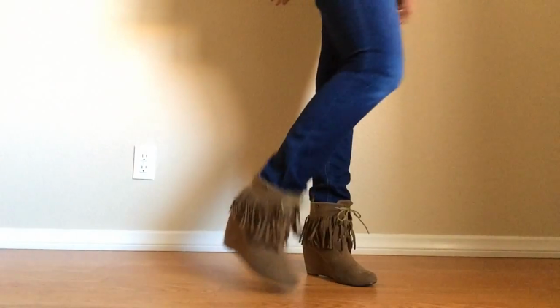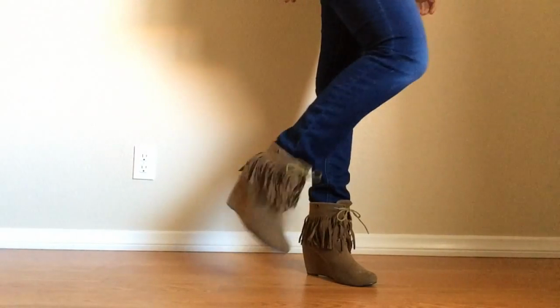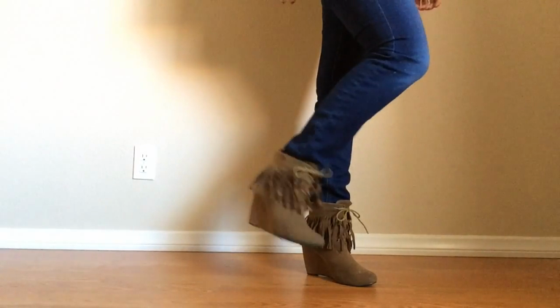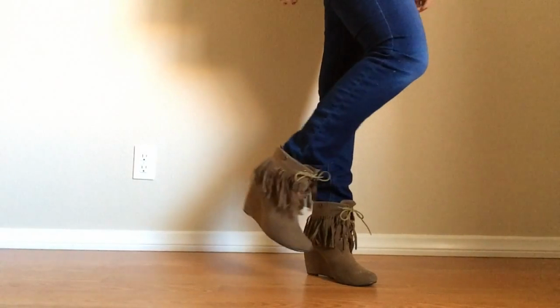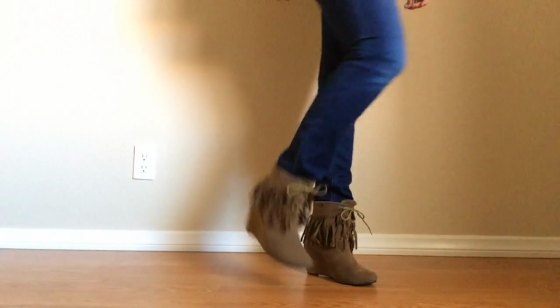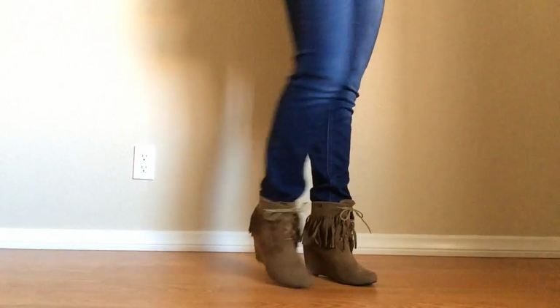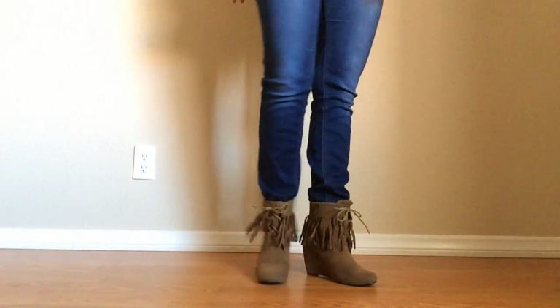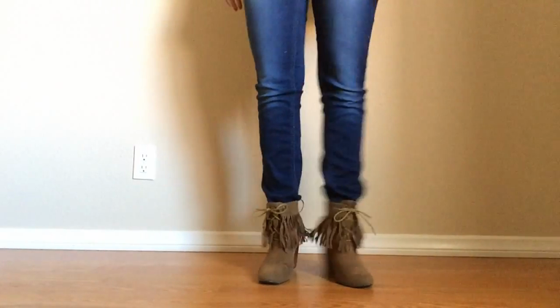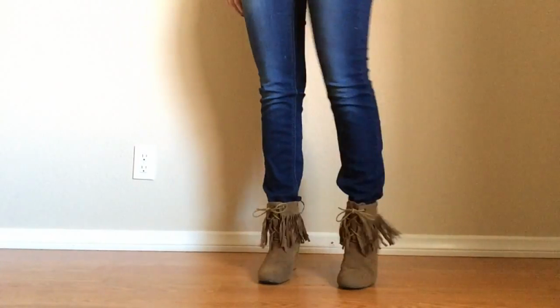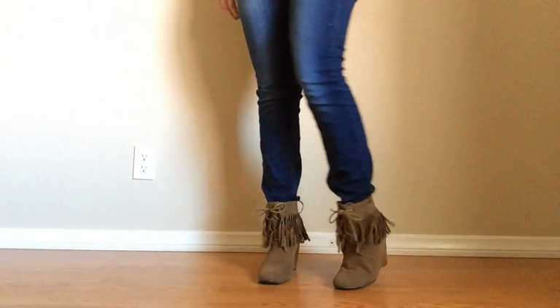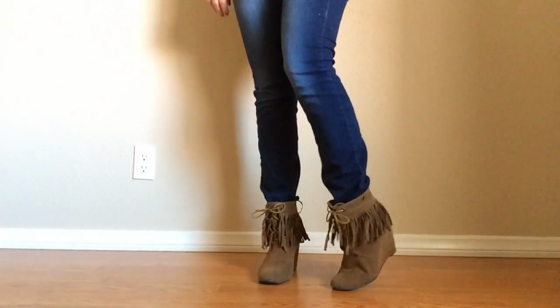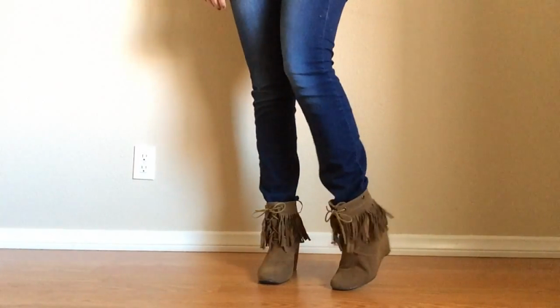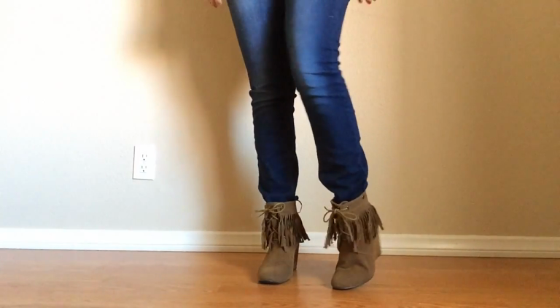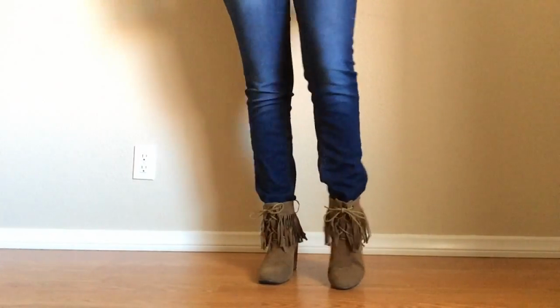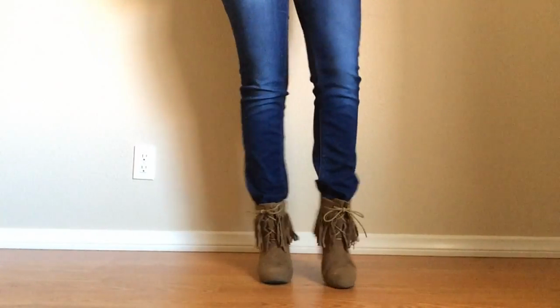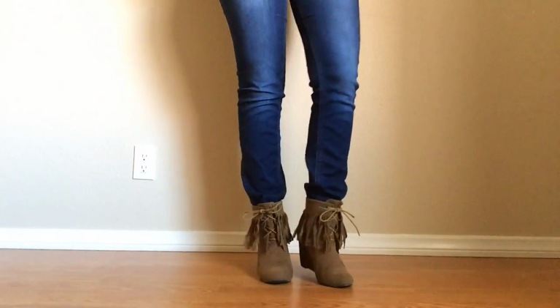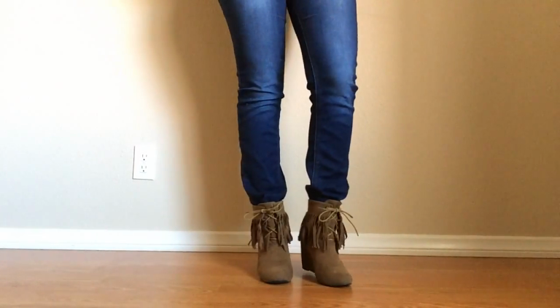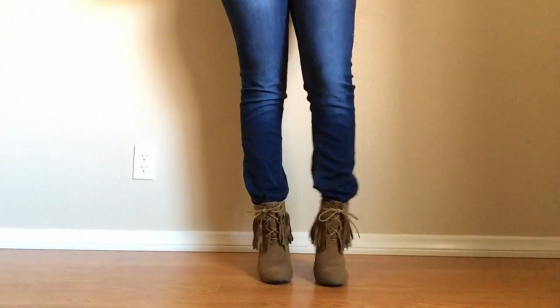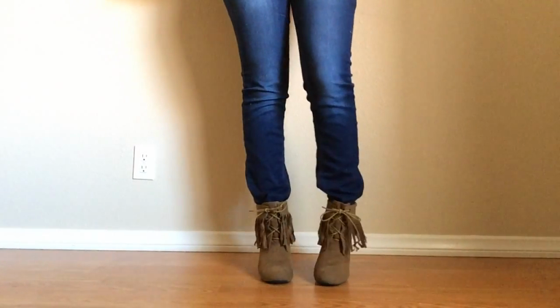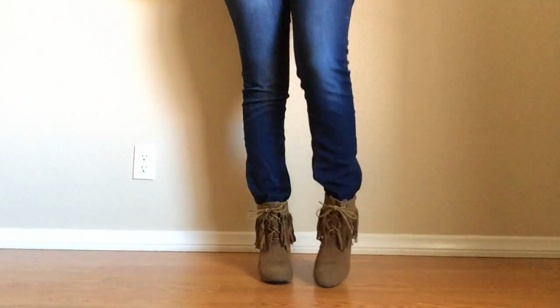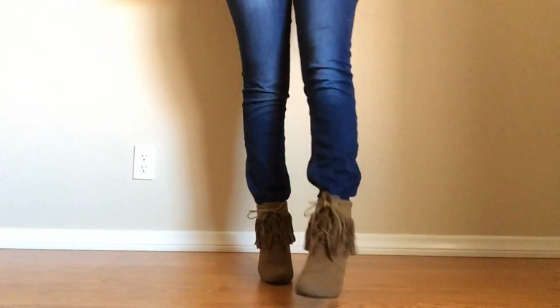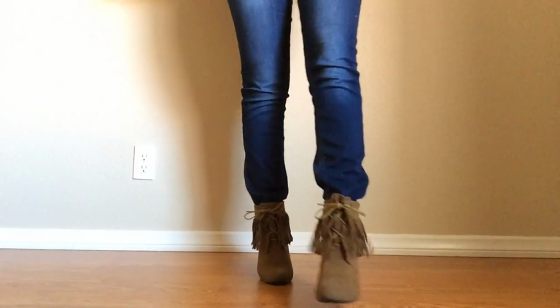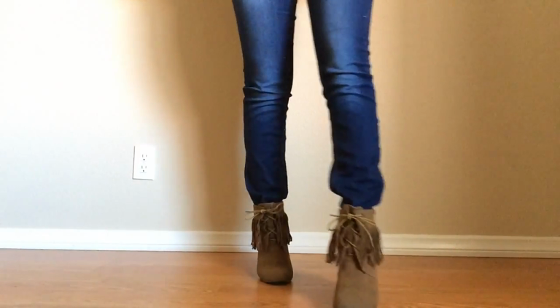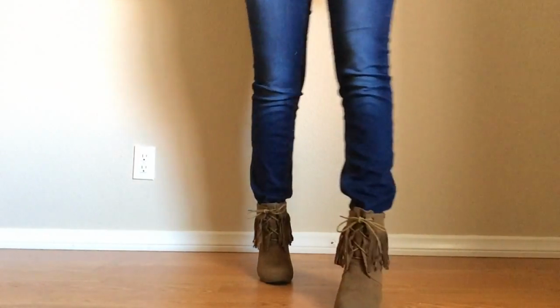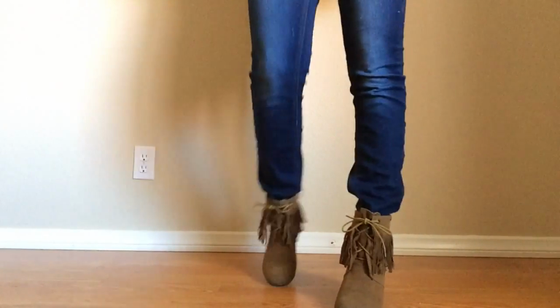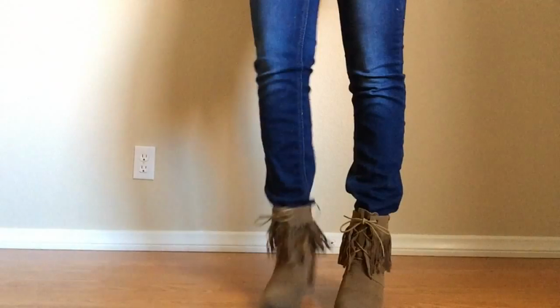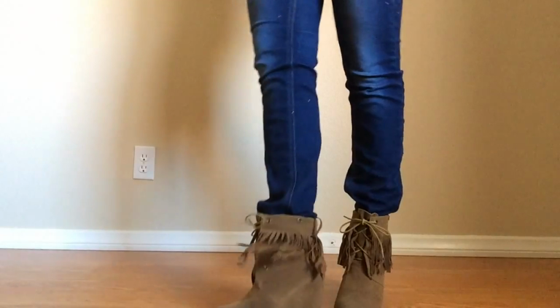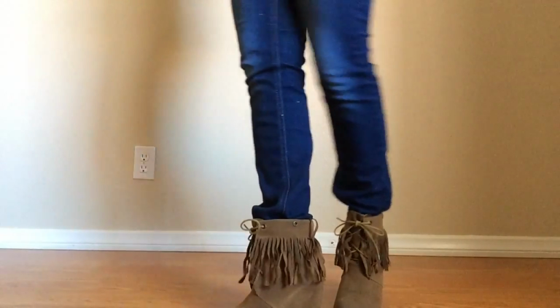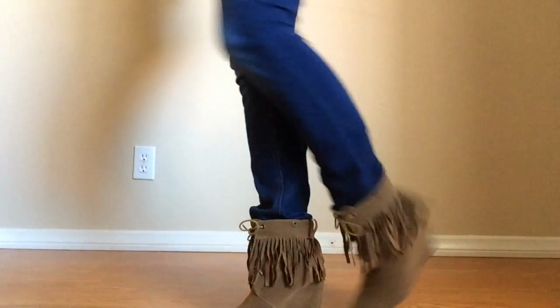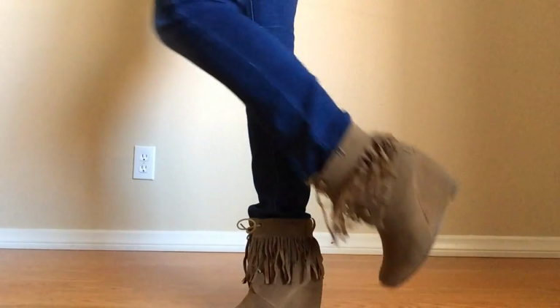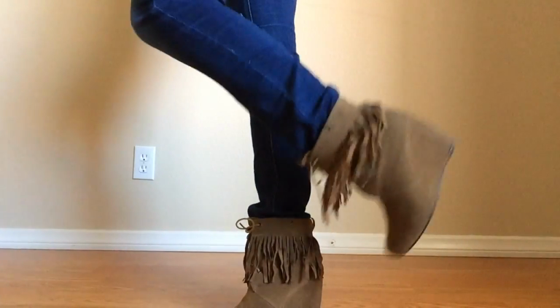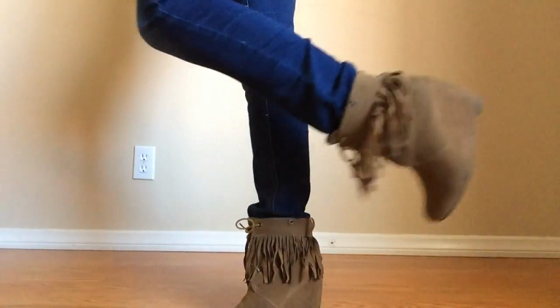For shoes I'm wearing these brown heel booties with some fringe. I got these at a store called Generation V — or V Generation, whichever way you want to say it — but I got these a couple years ago.